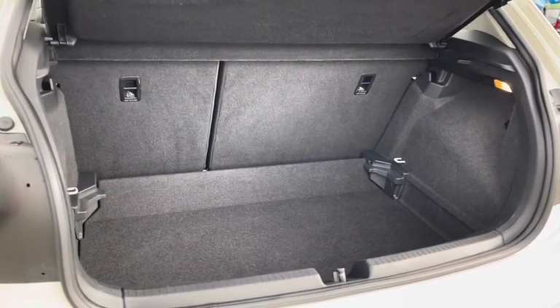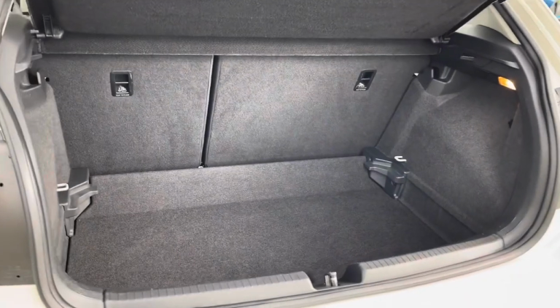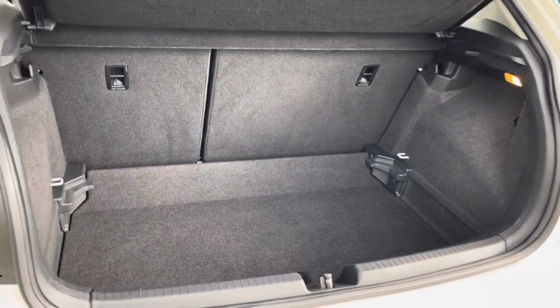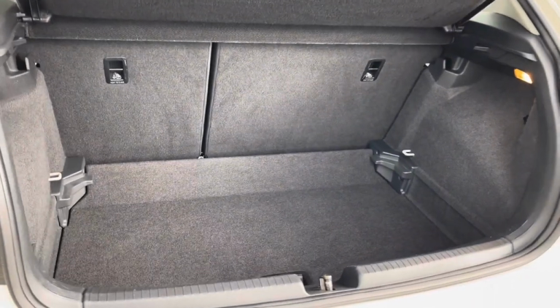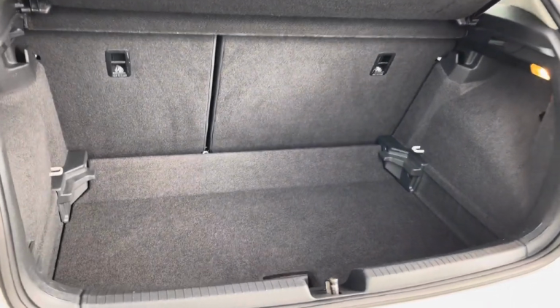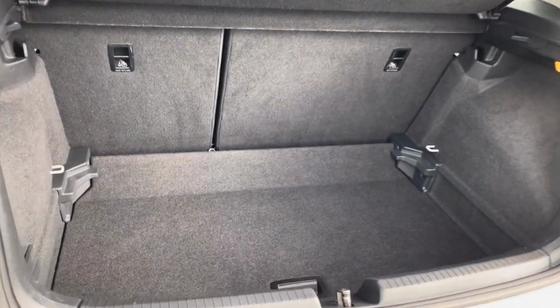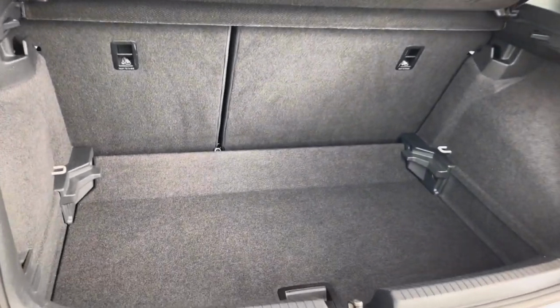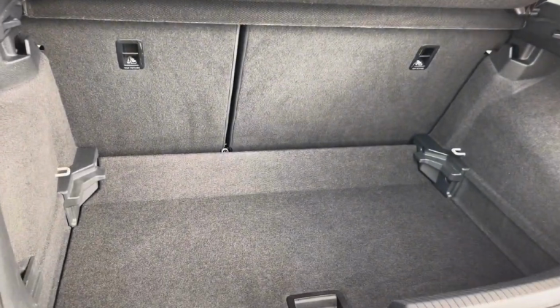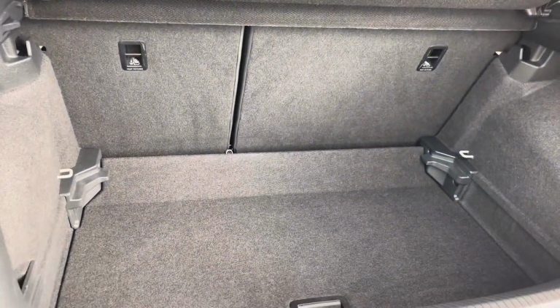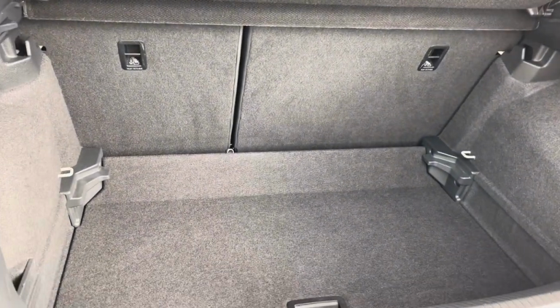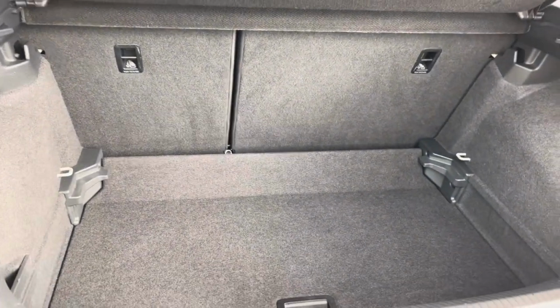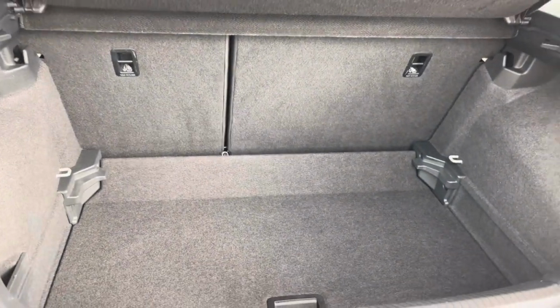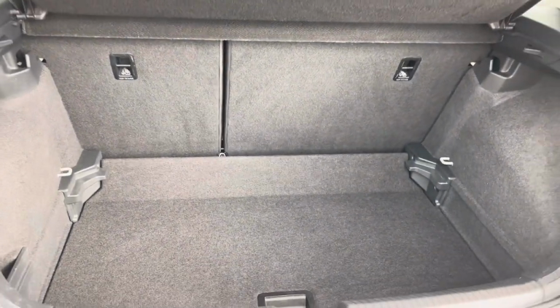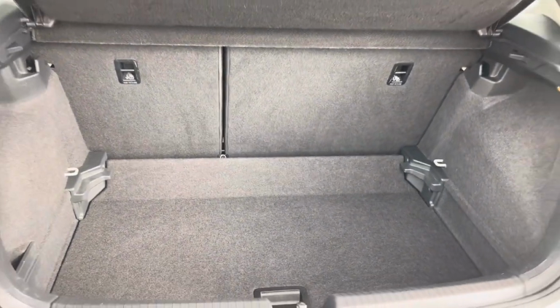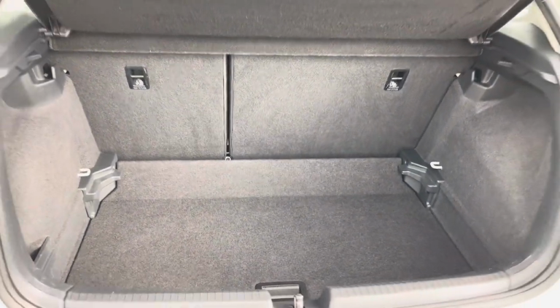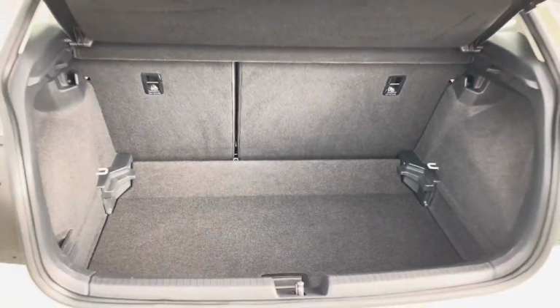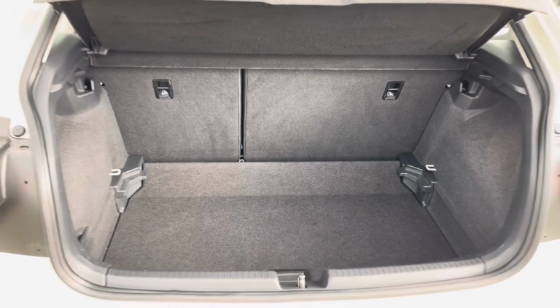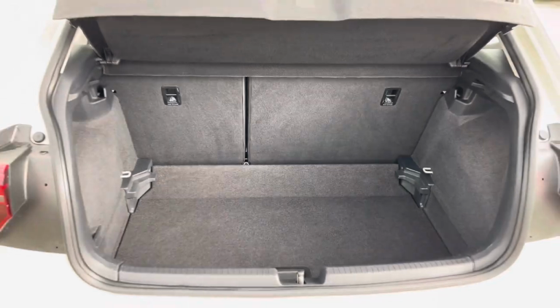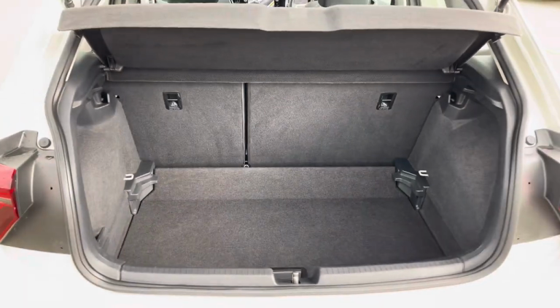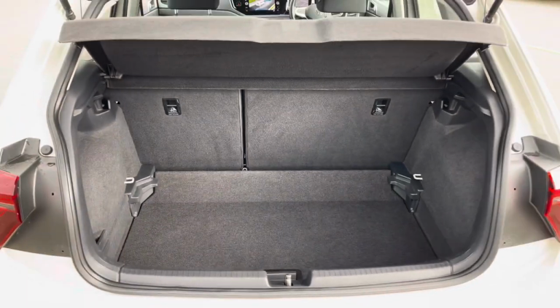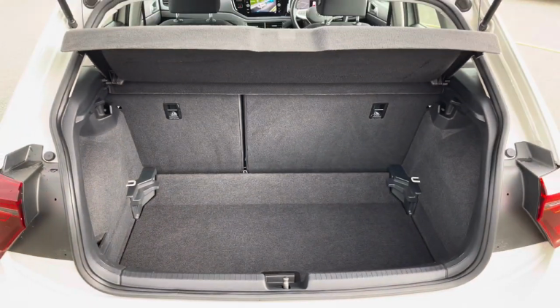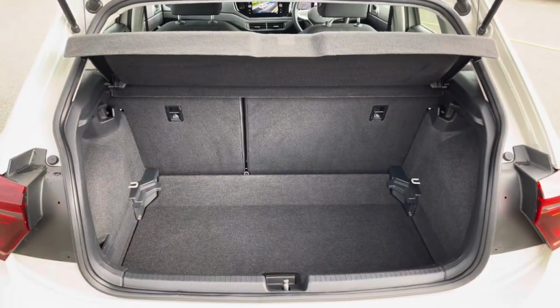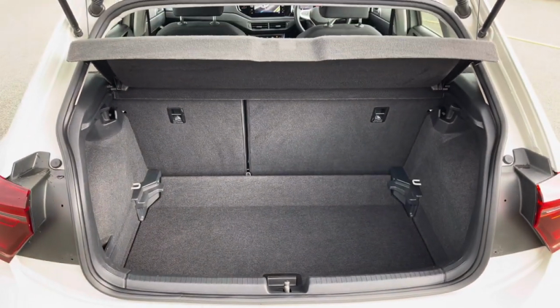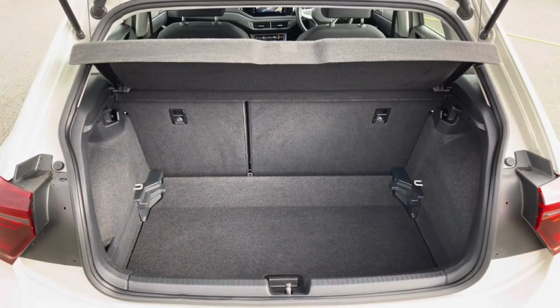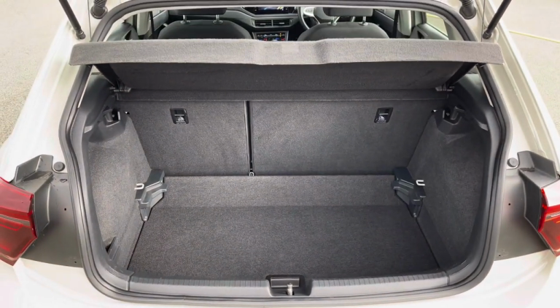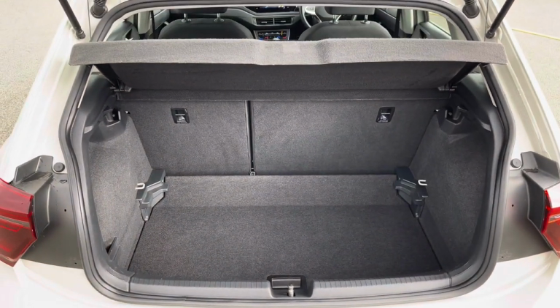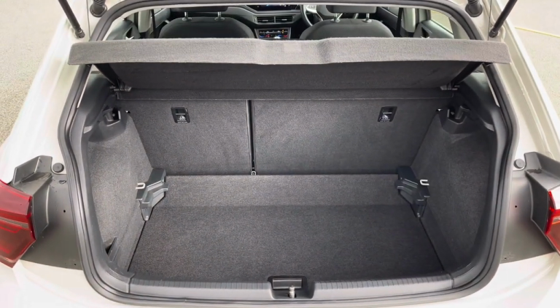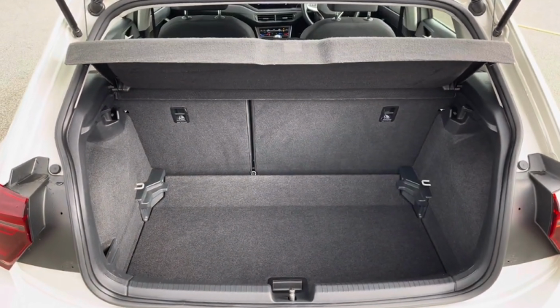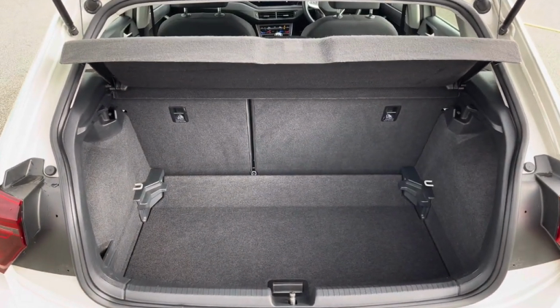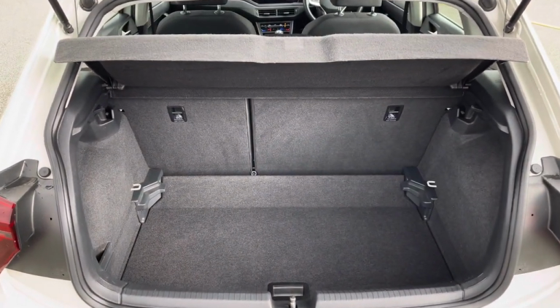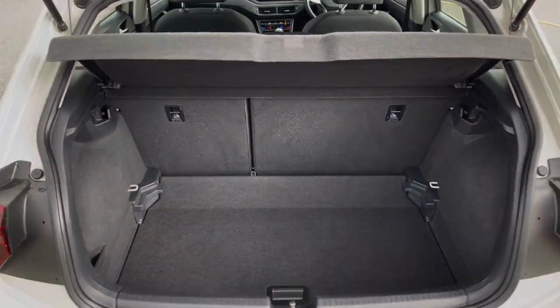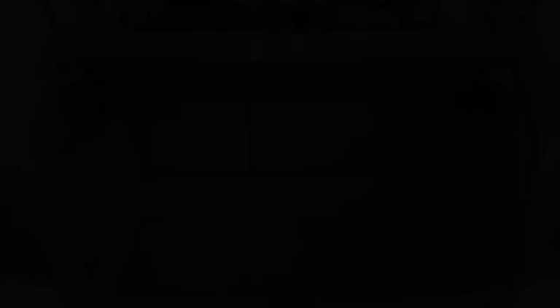There's a generous amount of boot space available with the adjustable boot floor currently in its lowest setting, and also split folding seats, so plenty of room for your weekly shop plus much more.